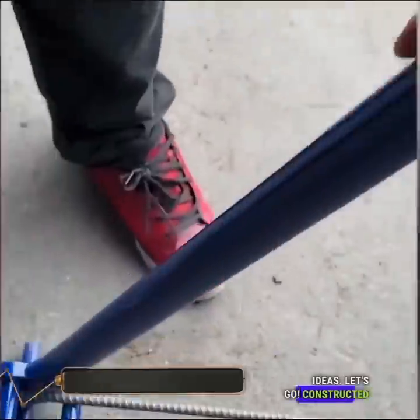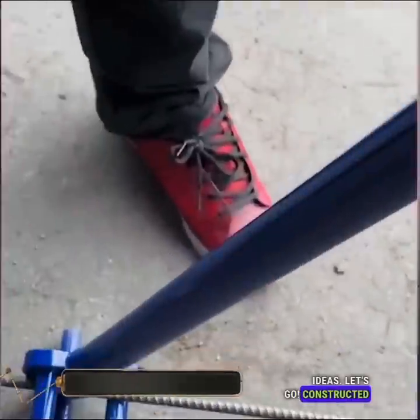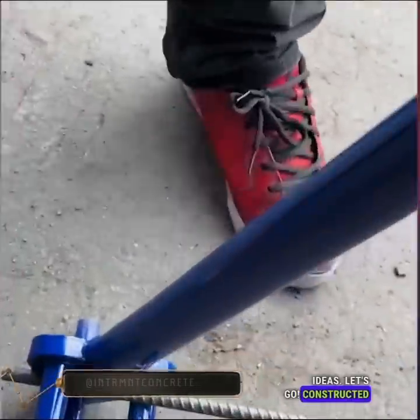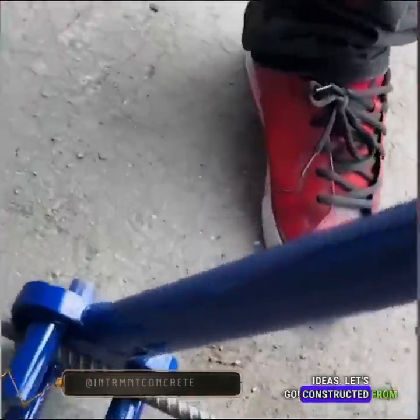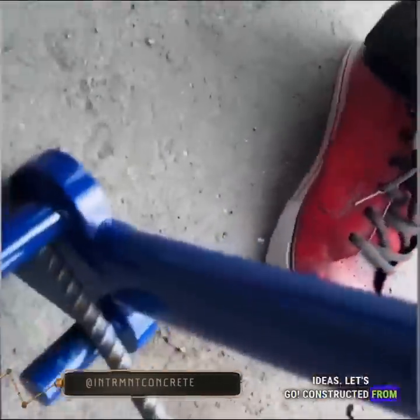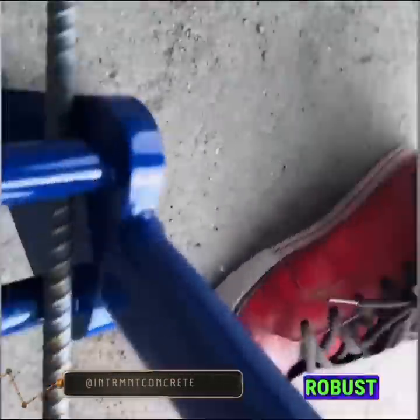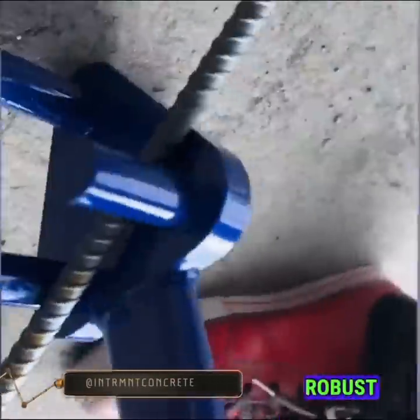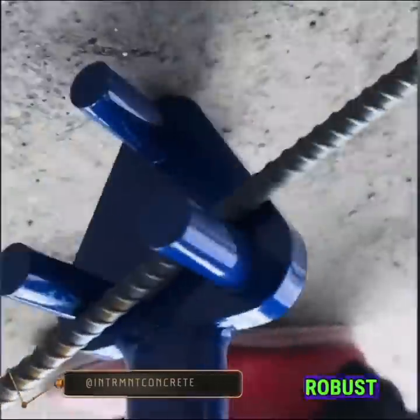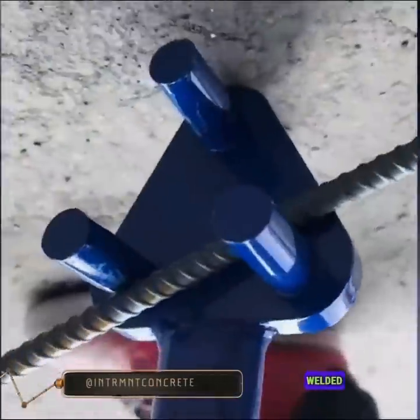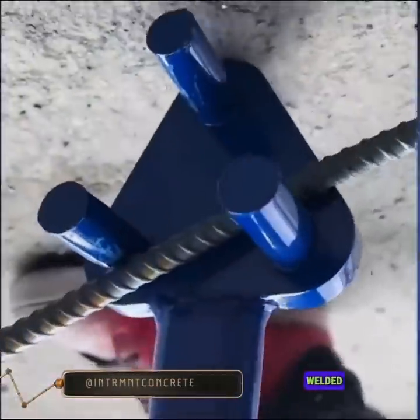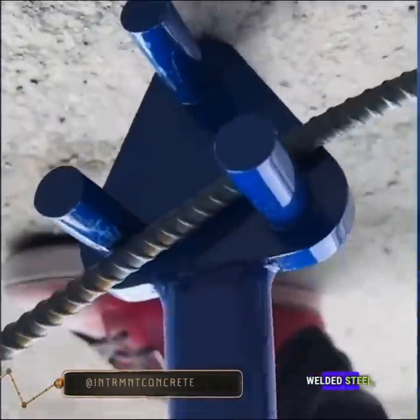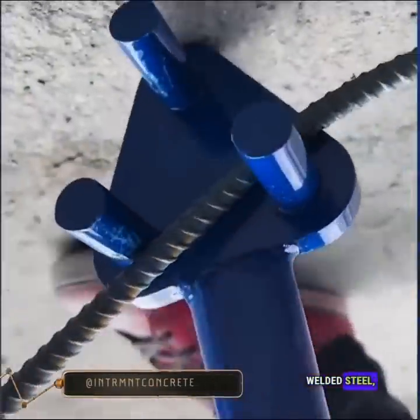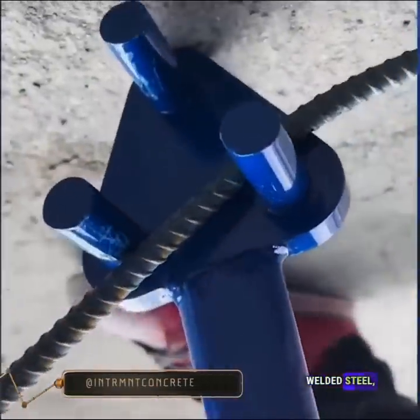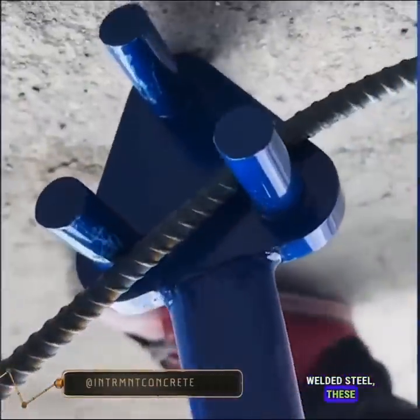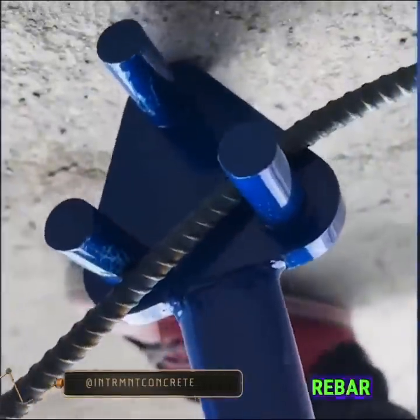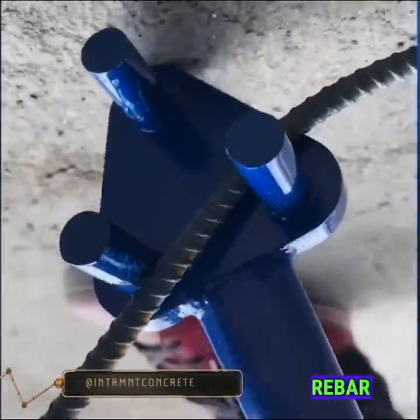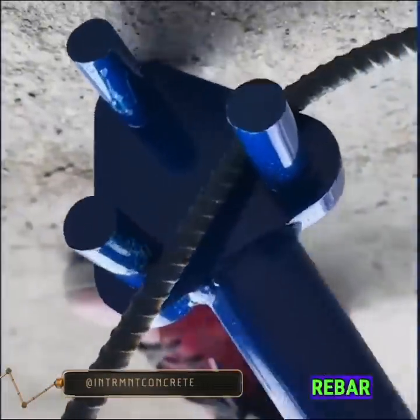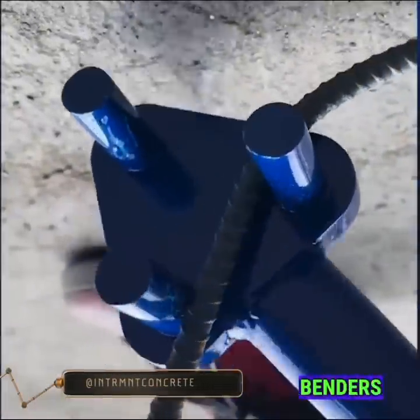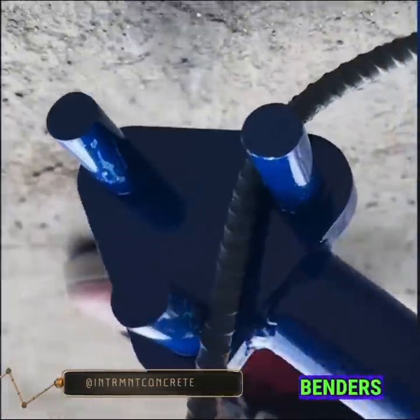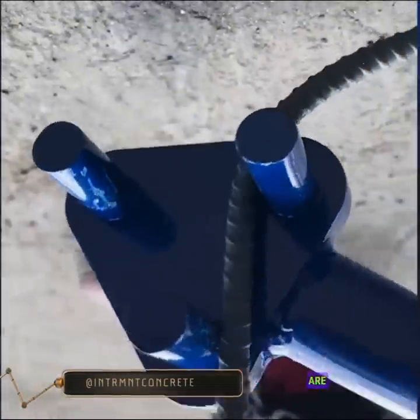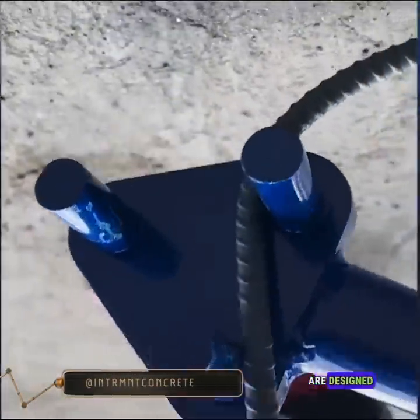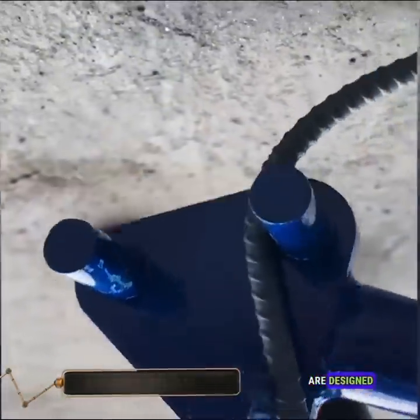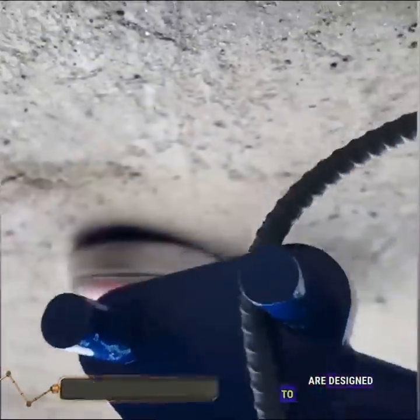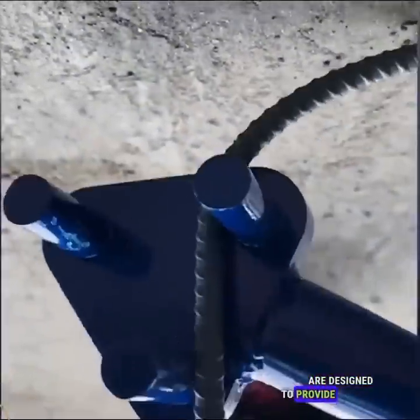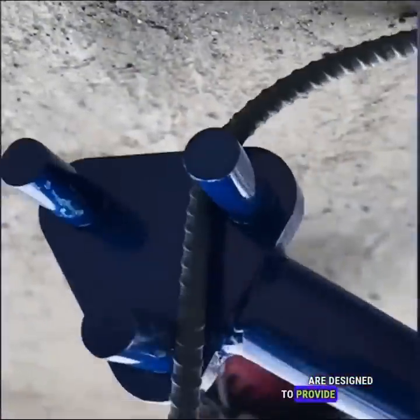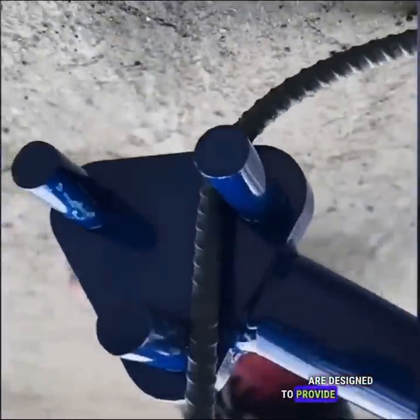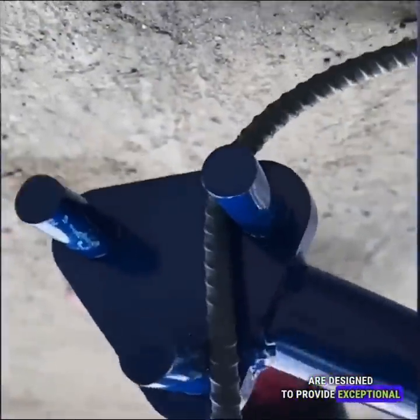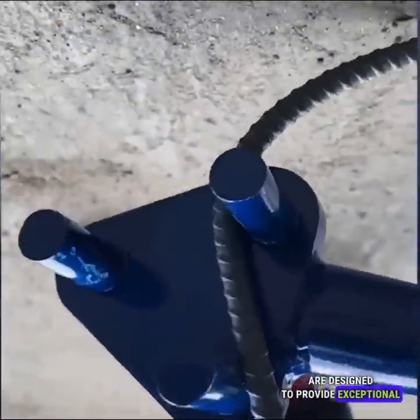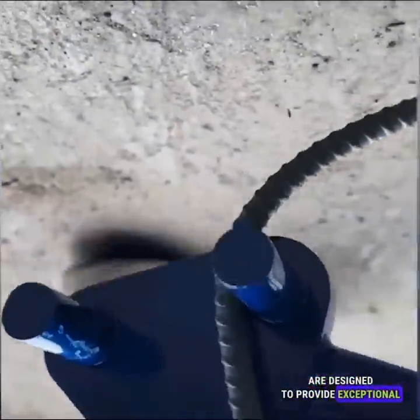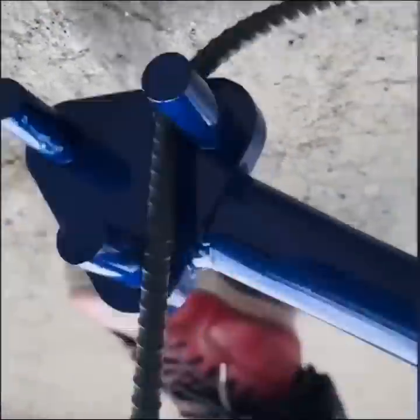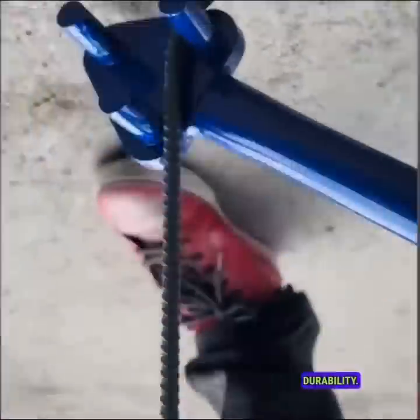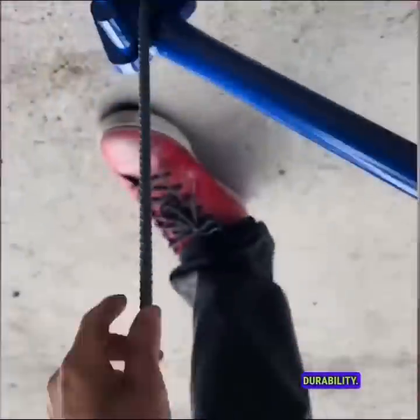Constructed from robust welded steel, these rebar benders are designed to provide exceptional durability.